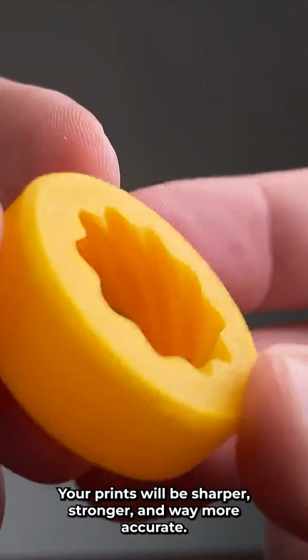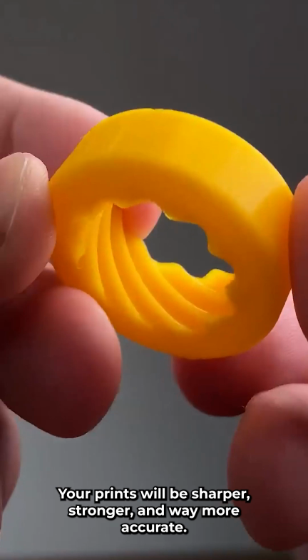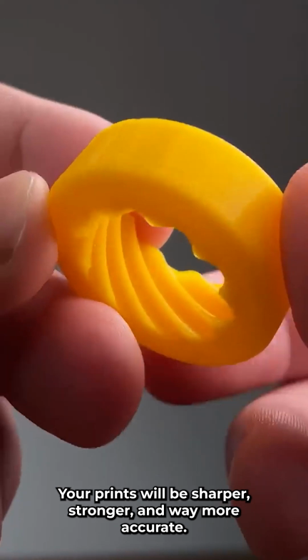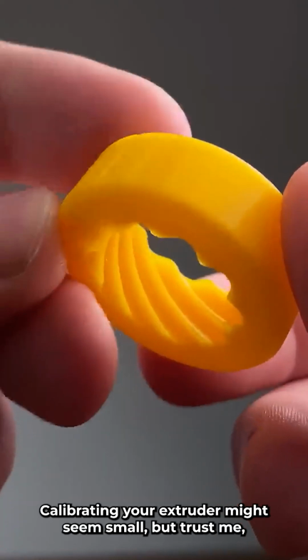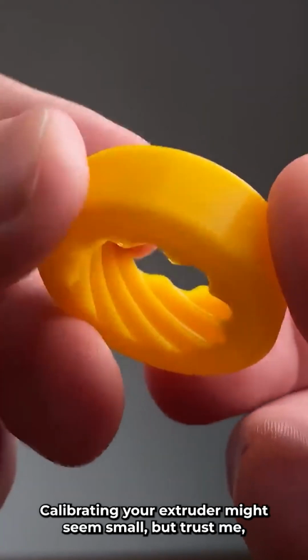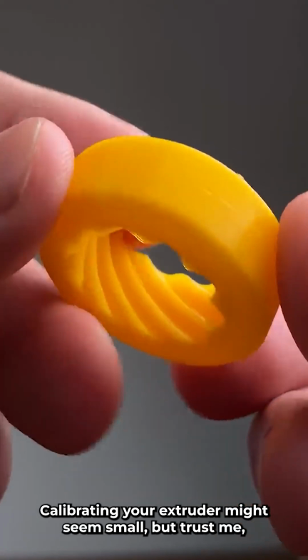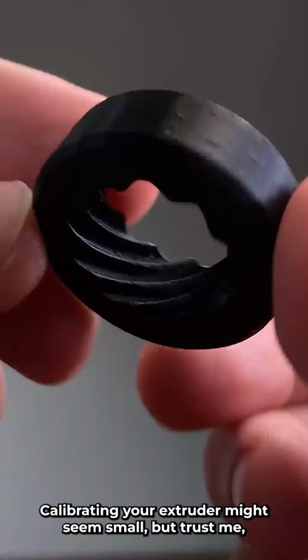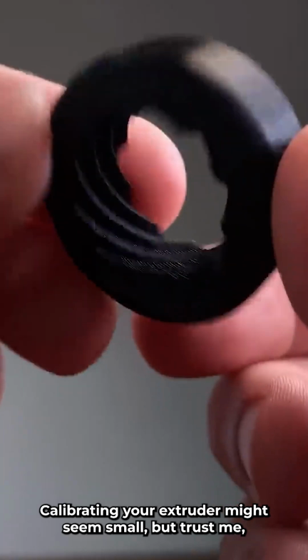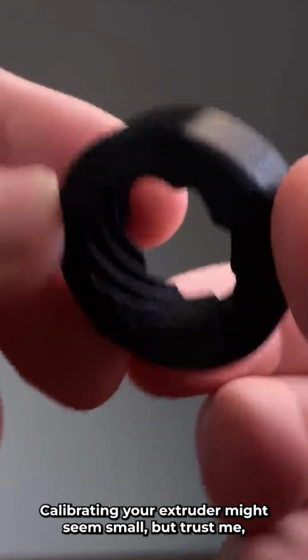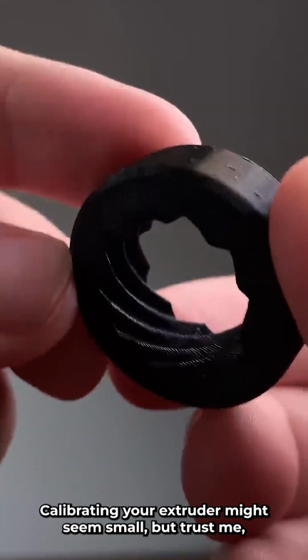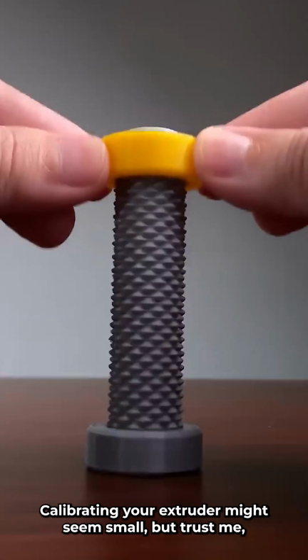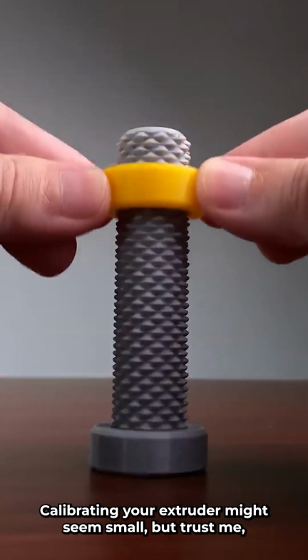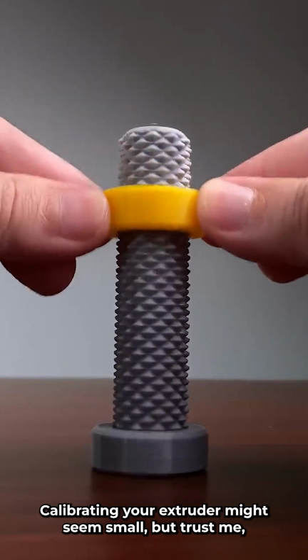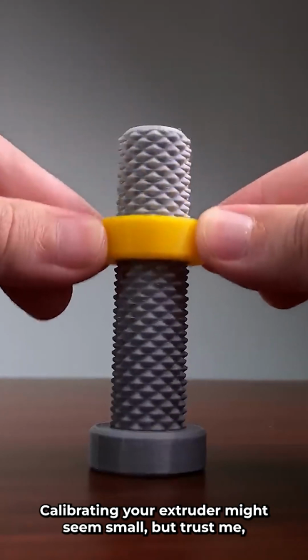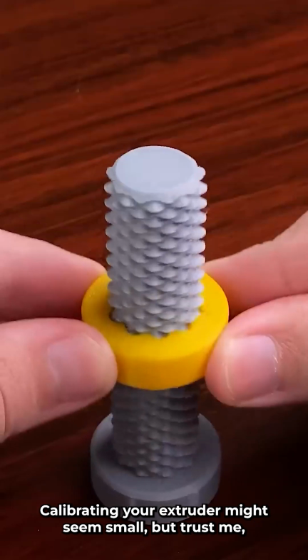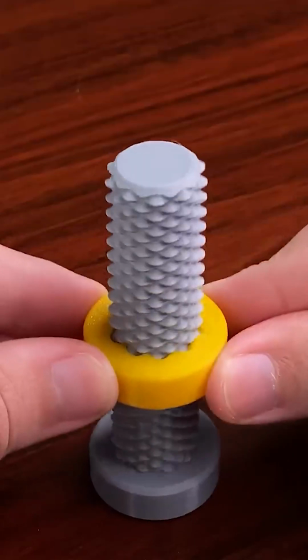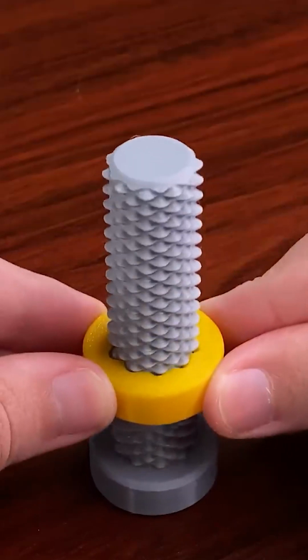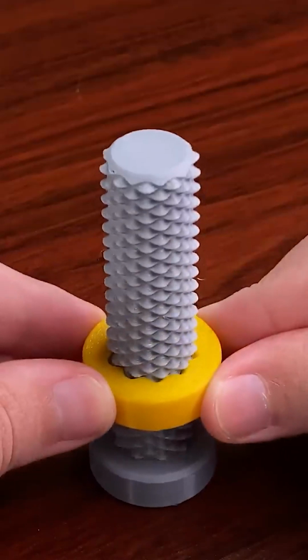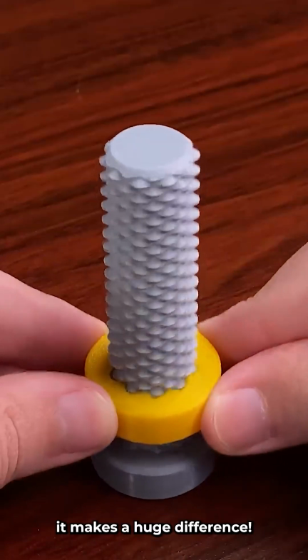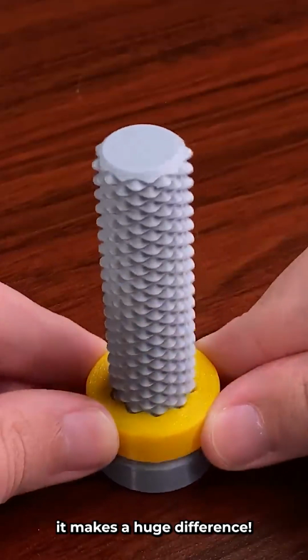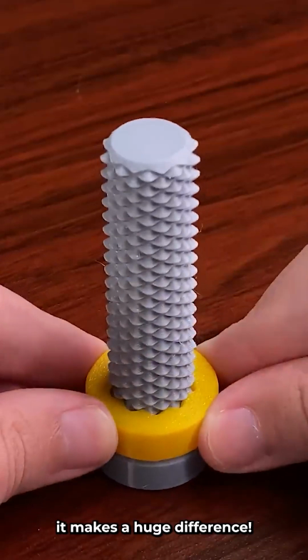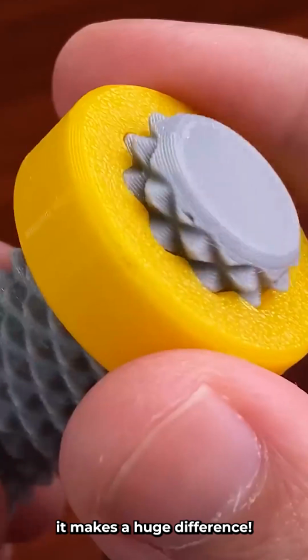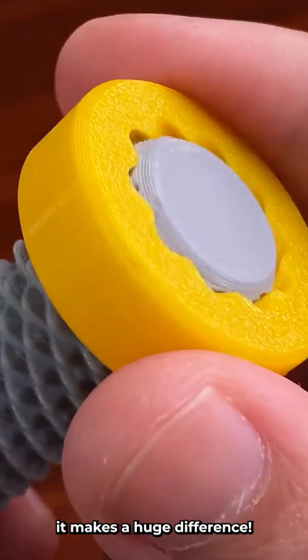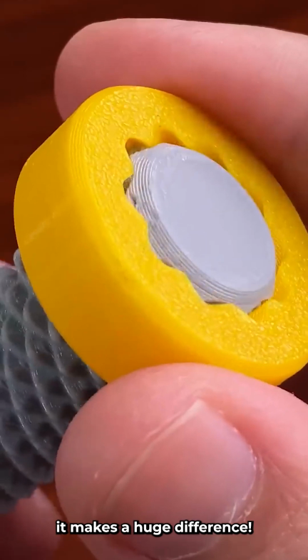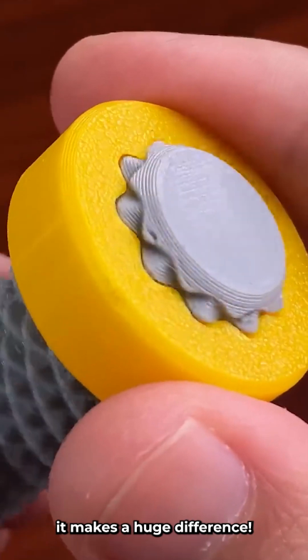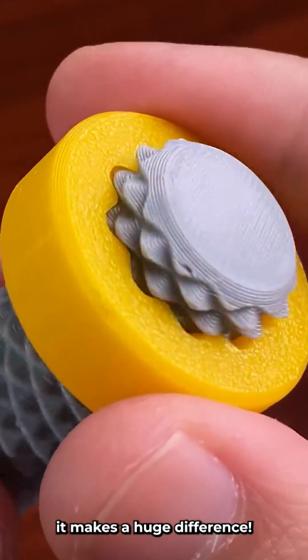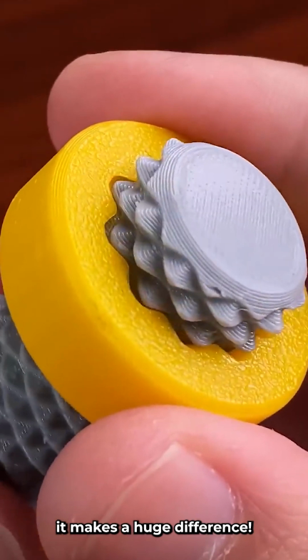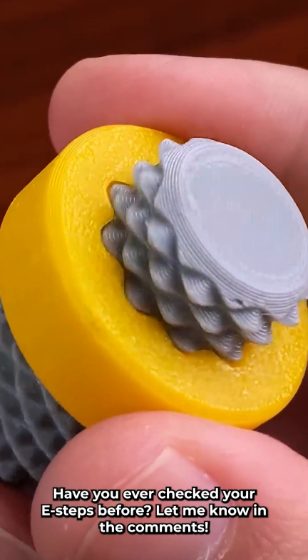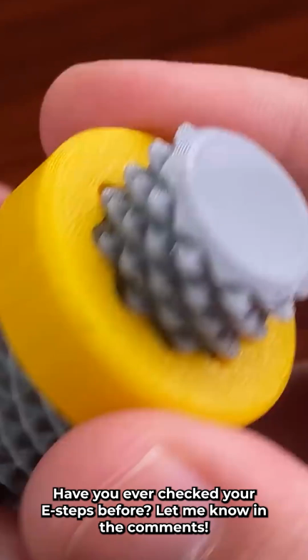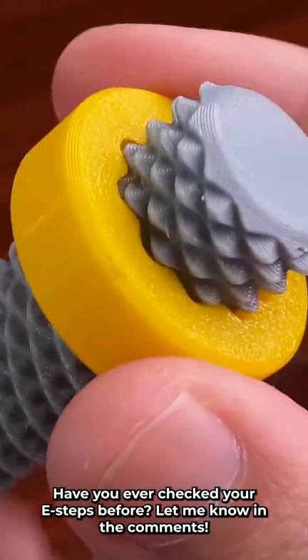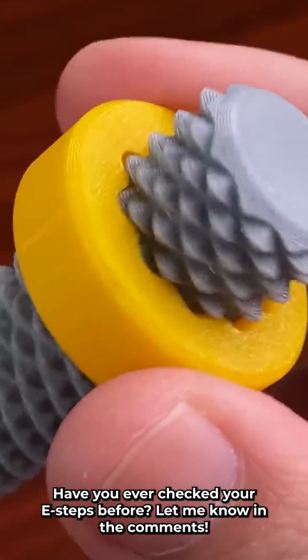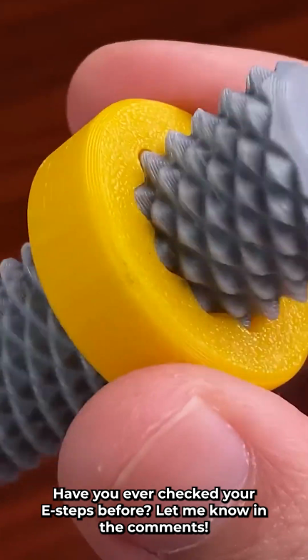Calibrating your extruder might seem small, but trust me, it makes a huge difference. Have you ever checked your e-steps before? Let me know in the comments.